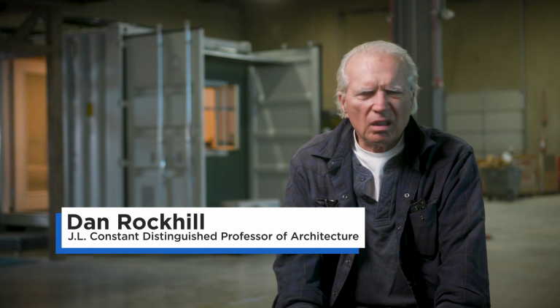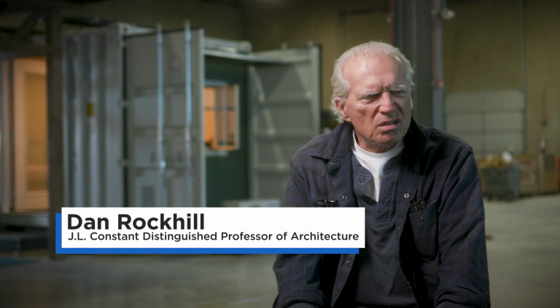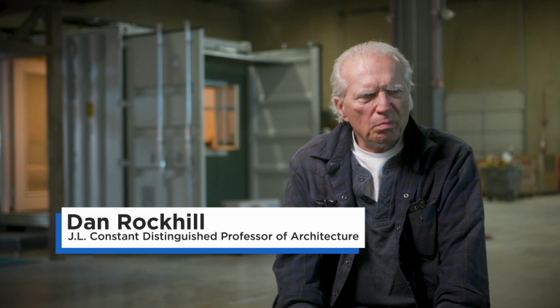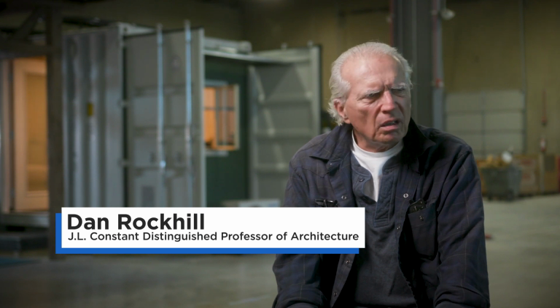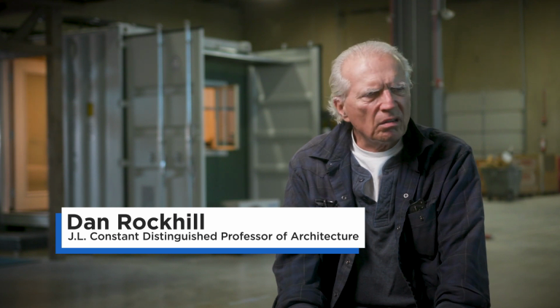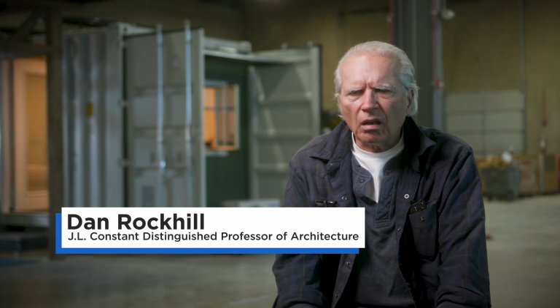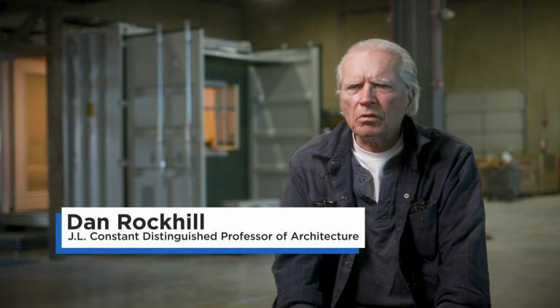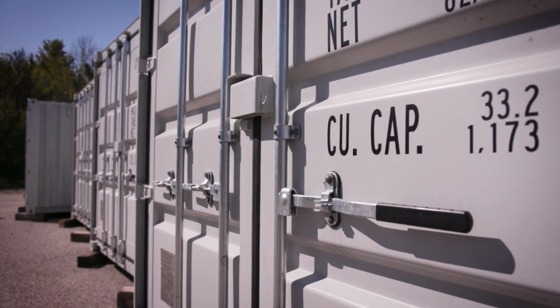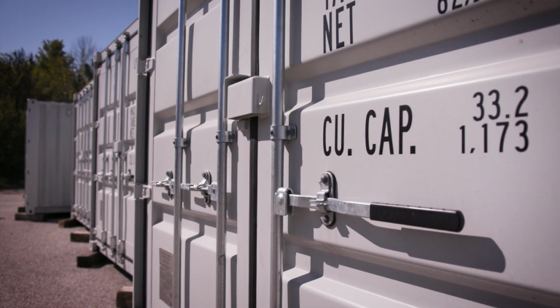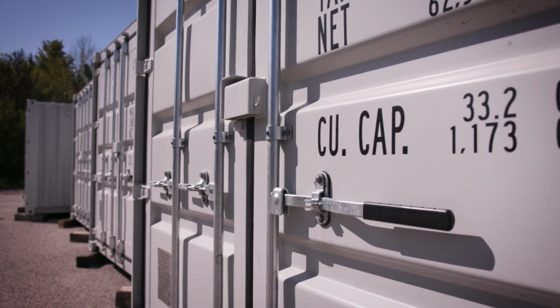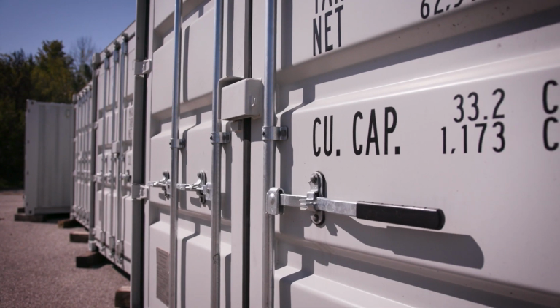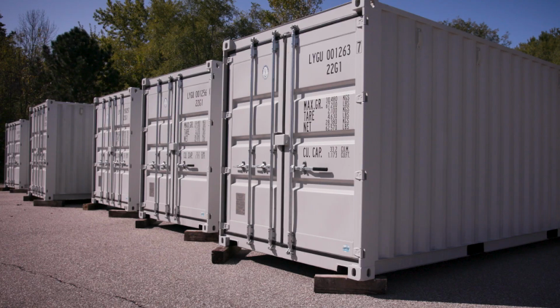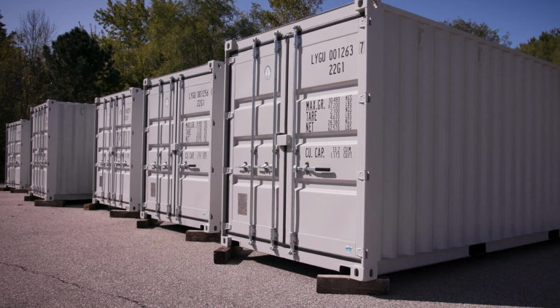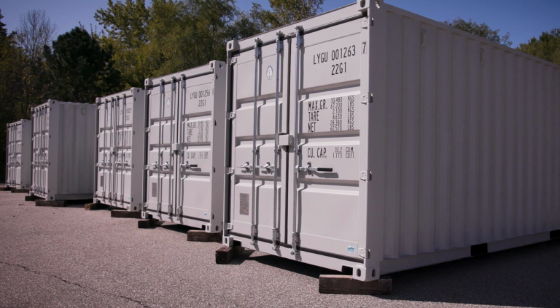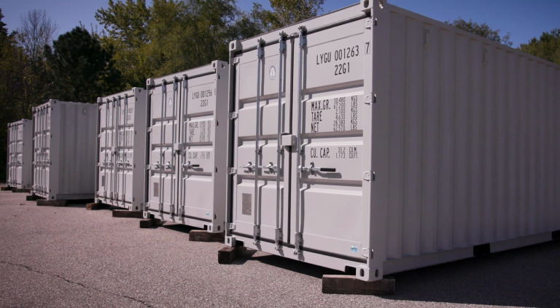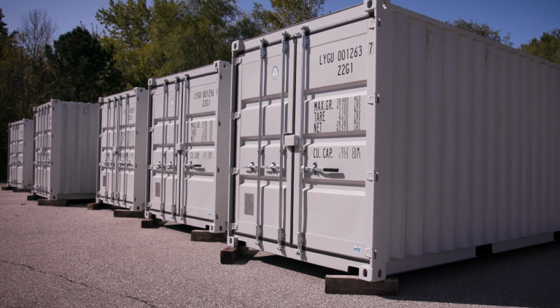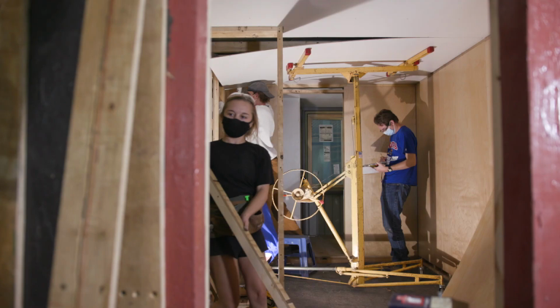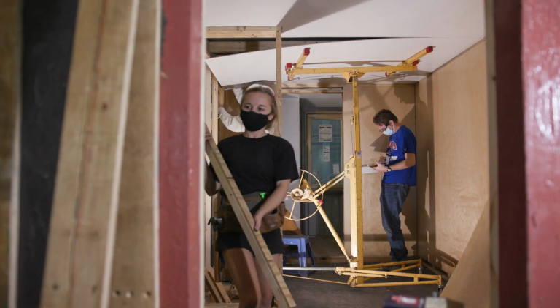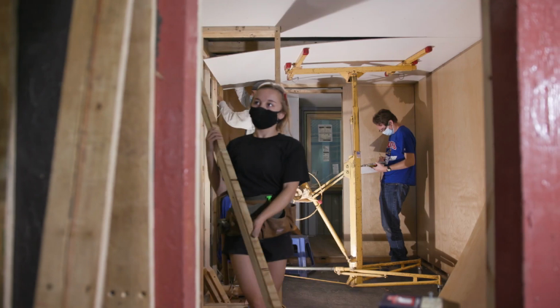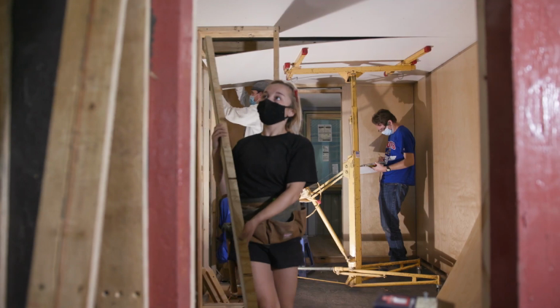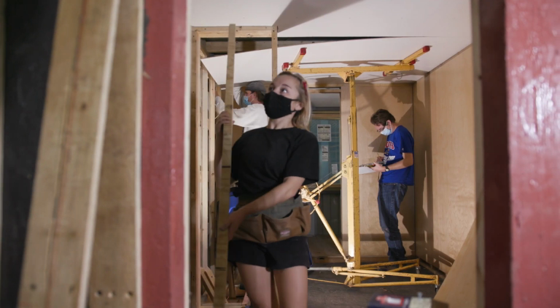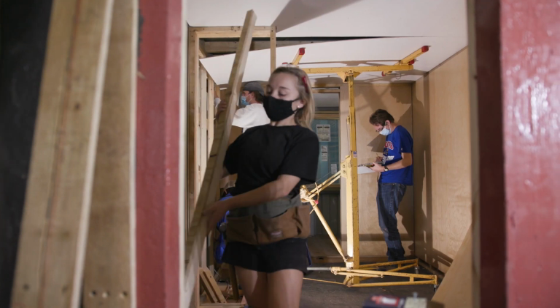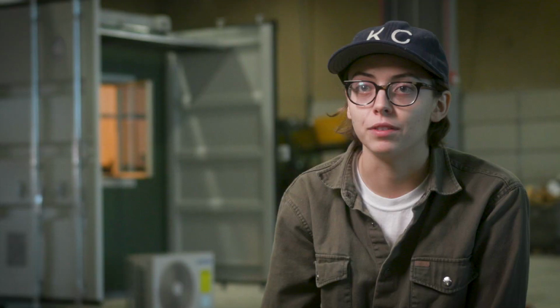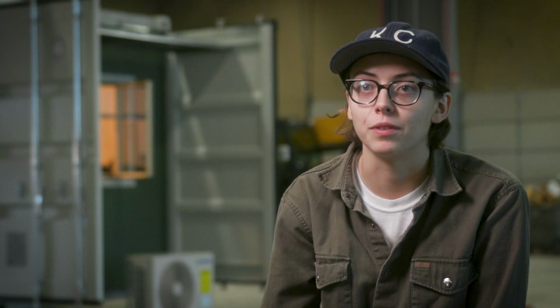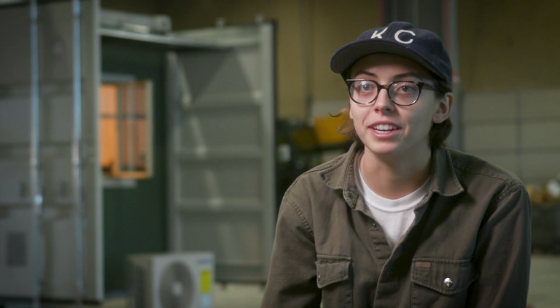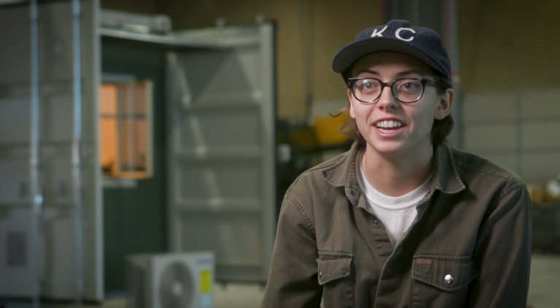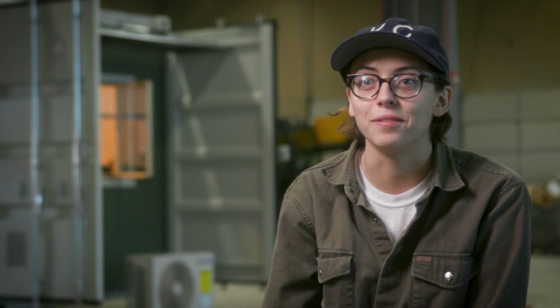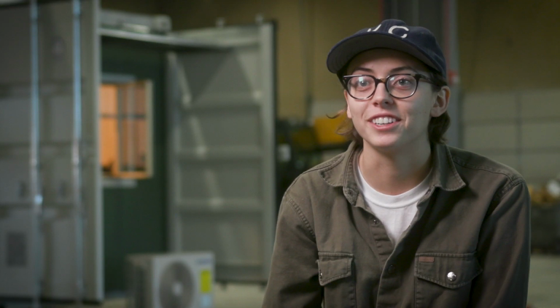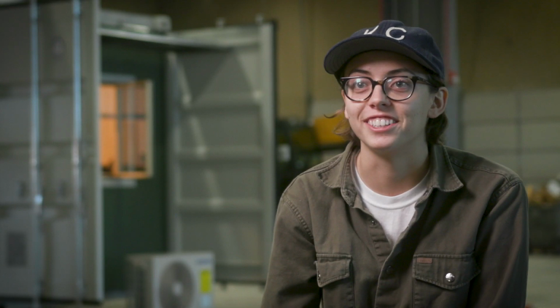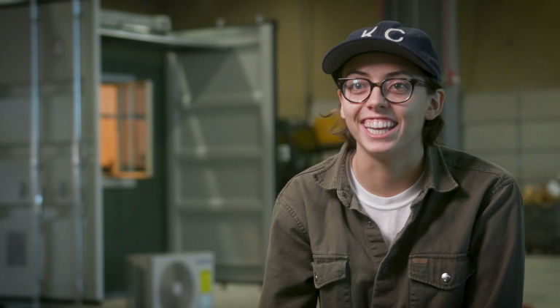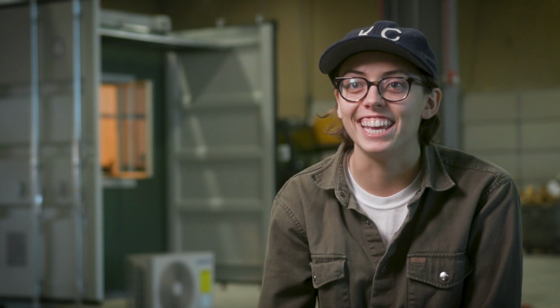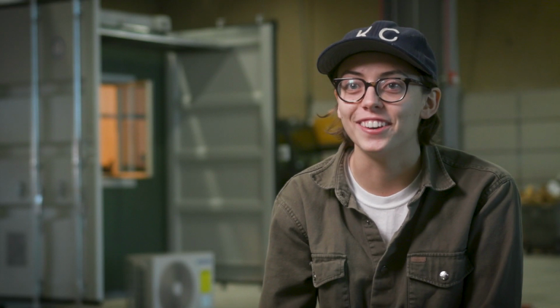They are shipping containers. It's such a tiny space. It is completely different from anything I've worked on at KU.